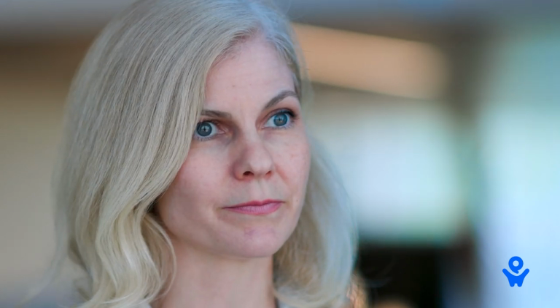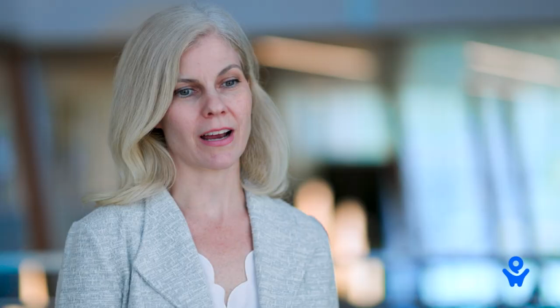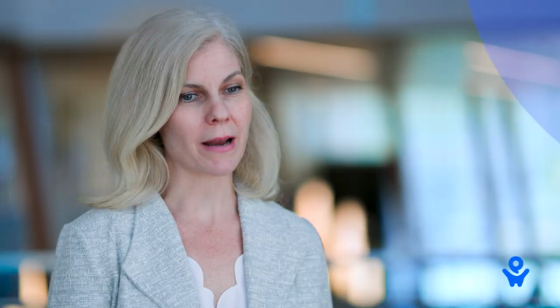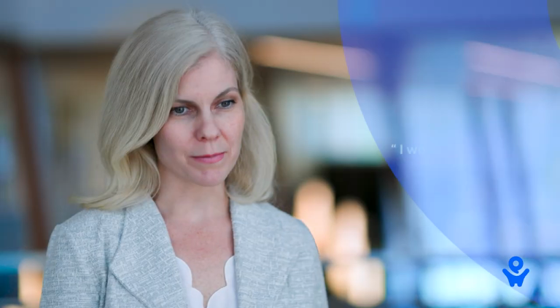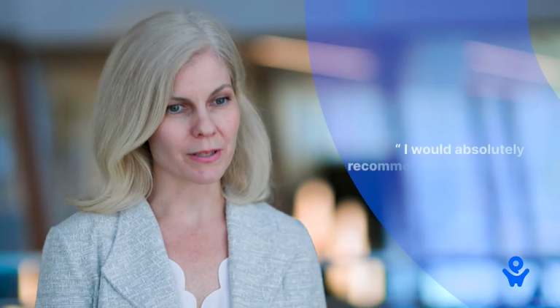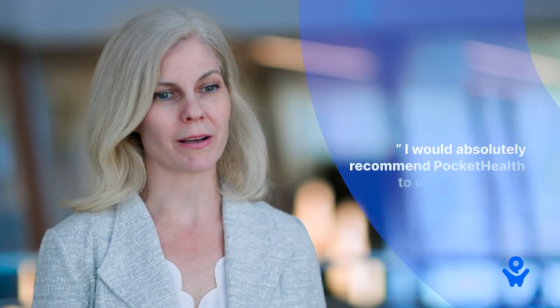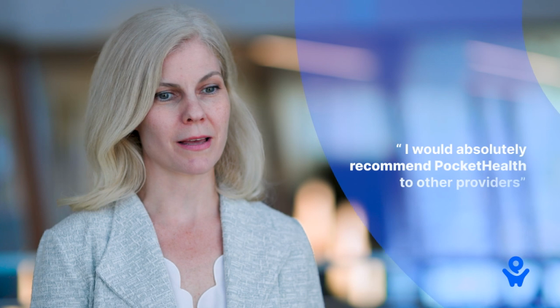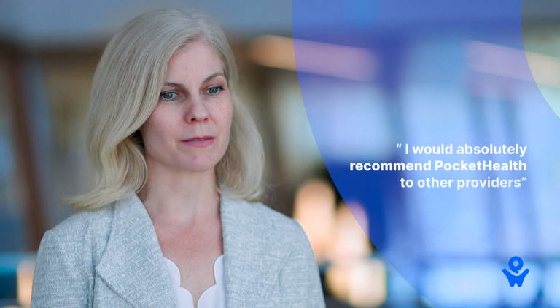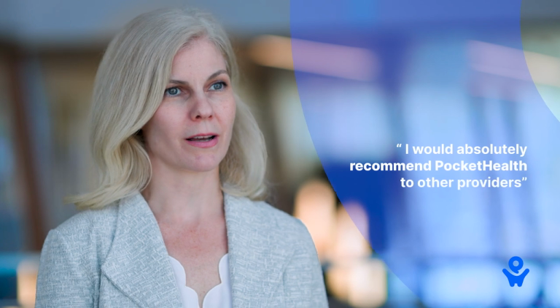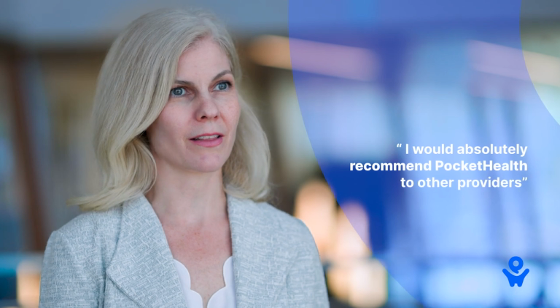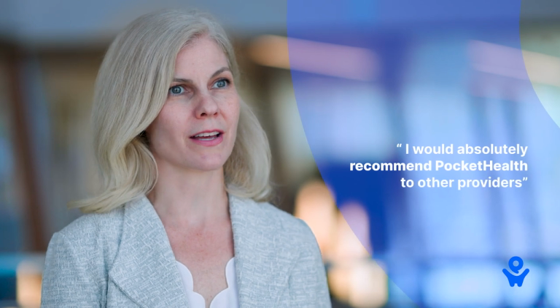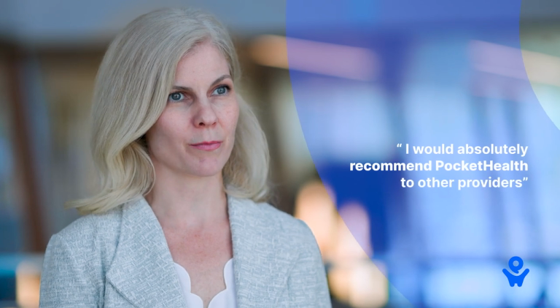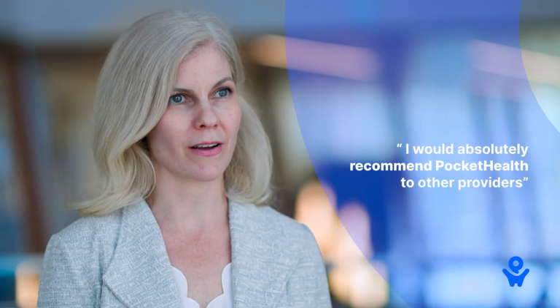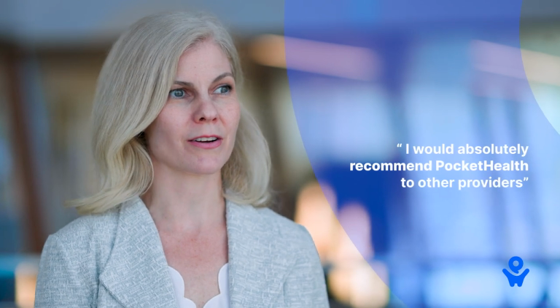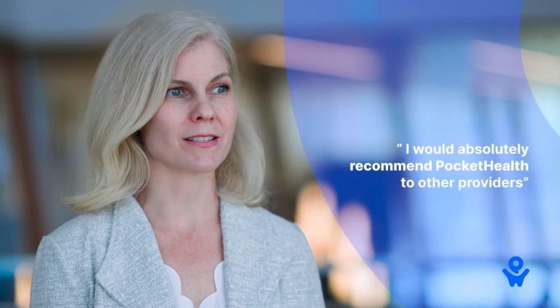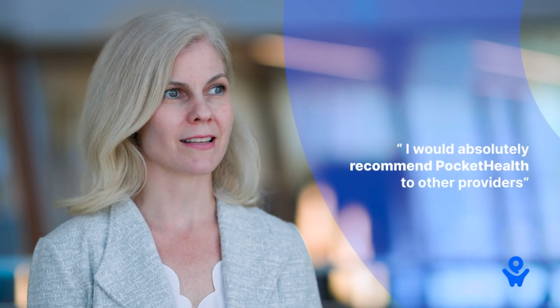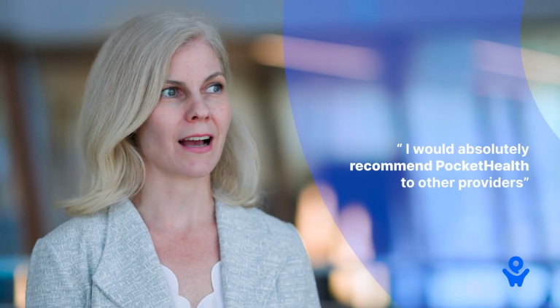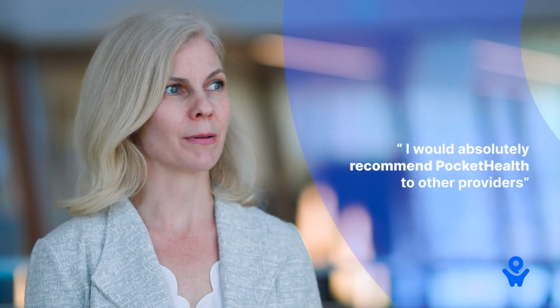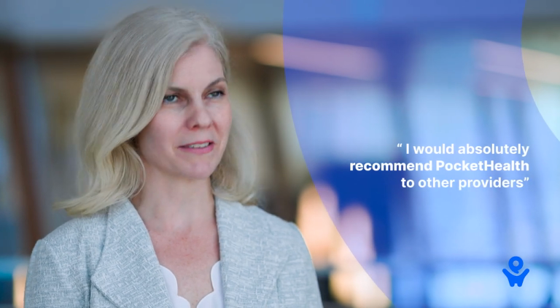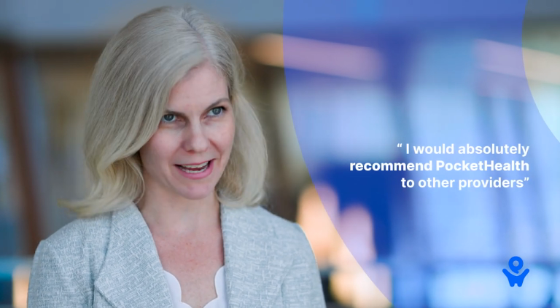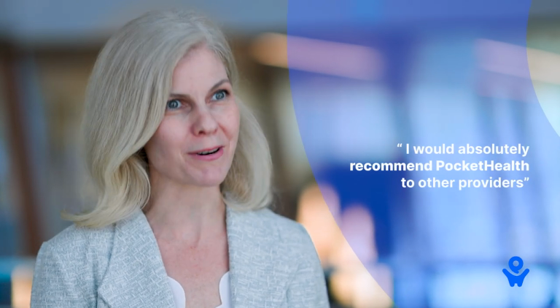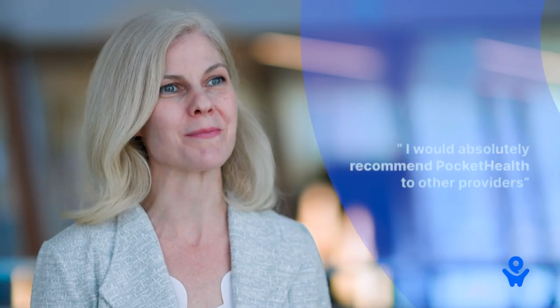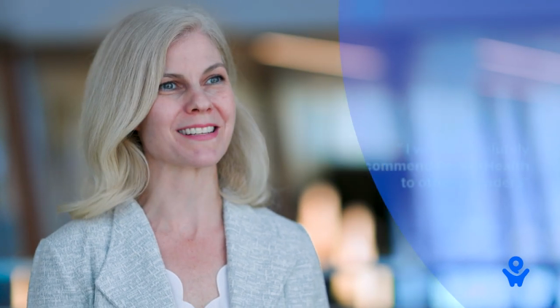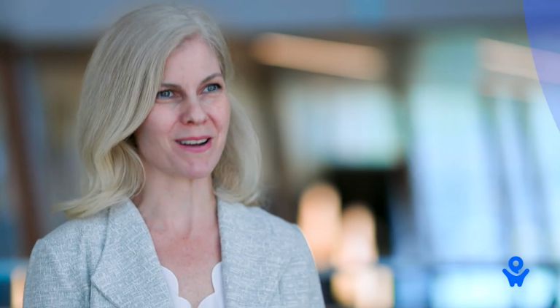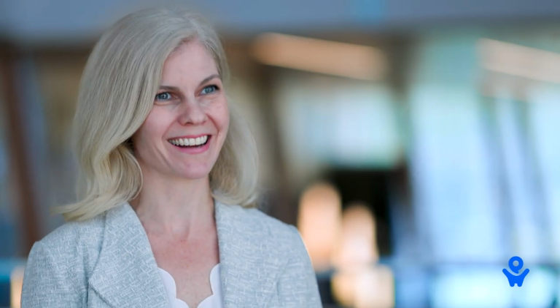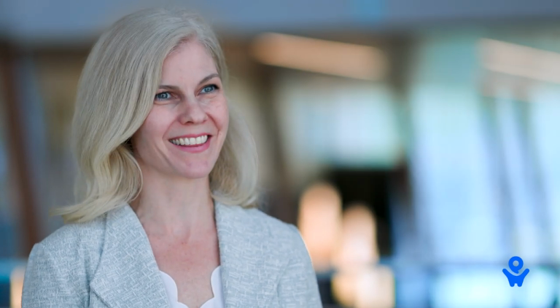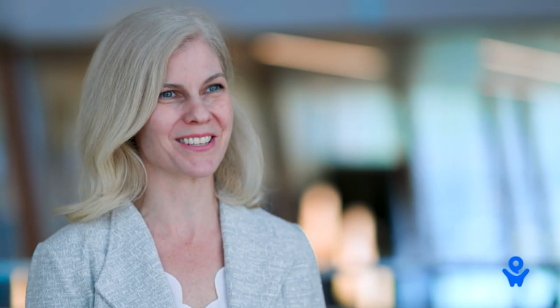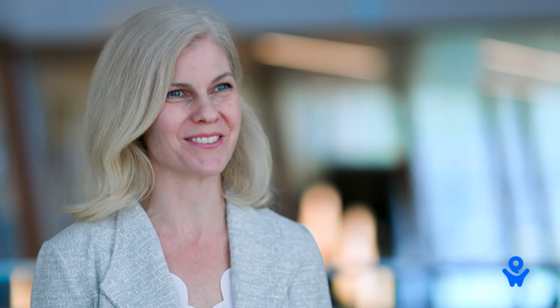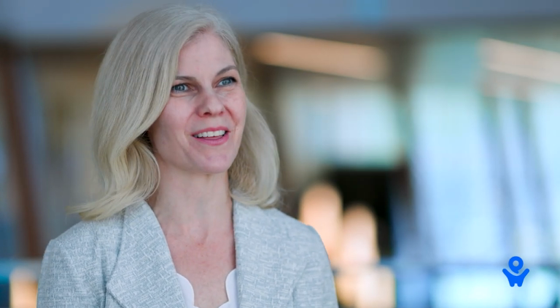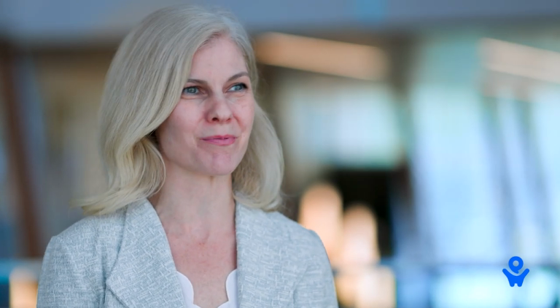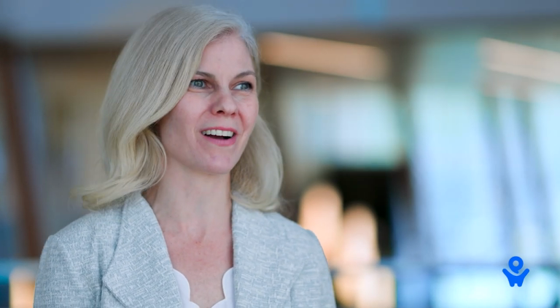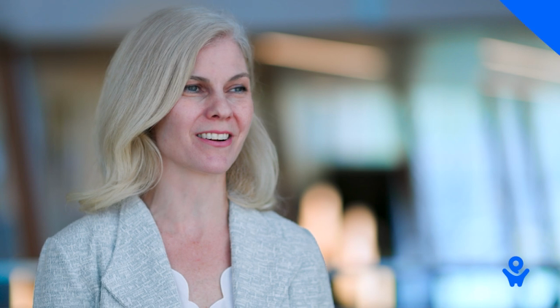I would absolutely recommend PocketHealth to other providers. I believe that I have recommended PocketHealth to other providers.